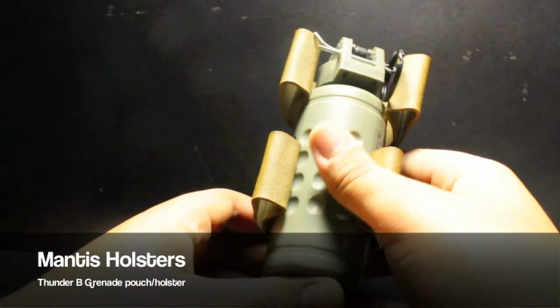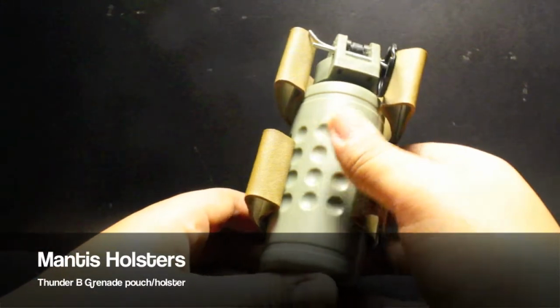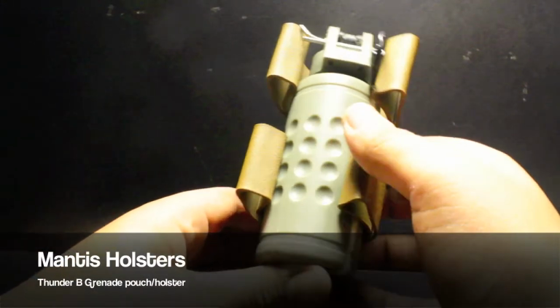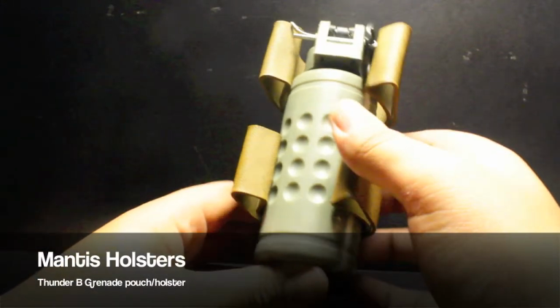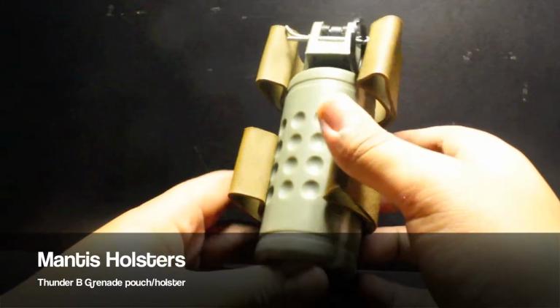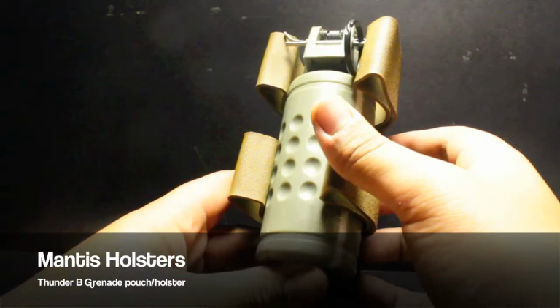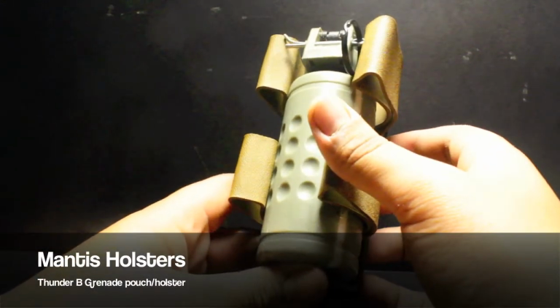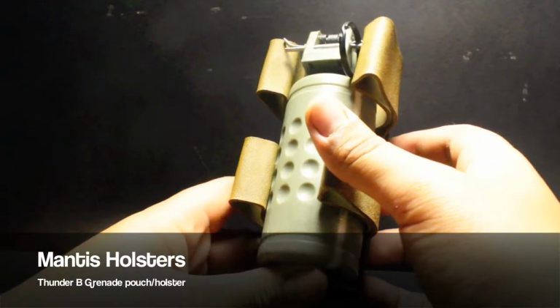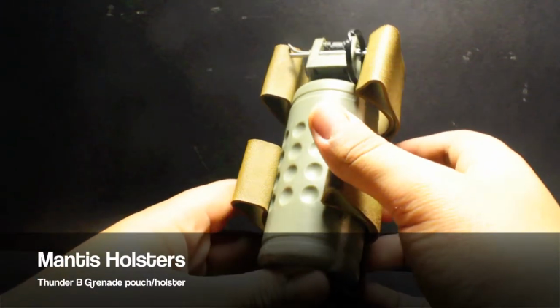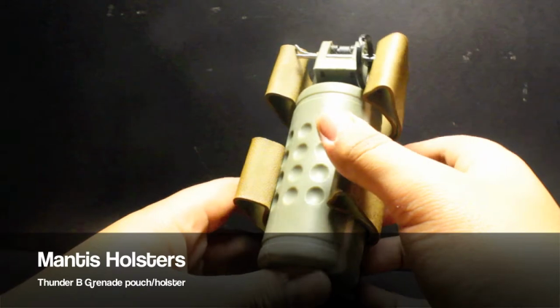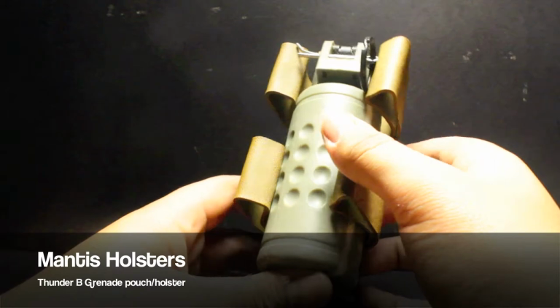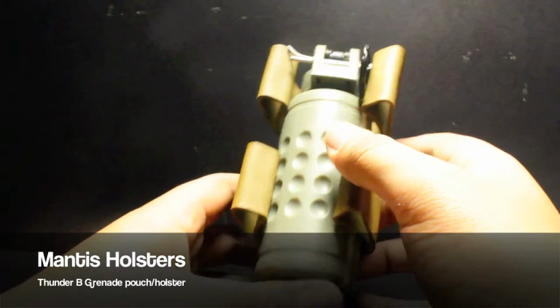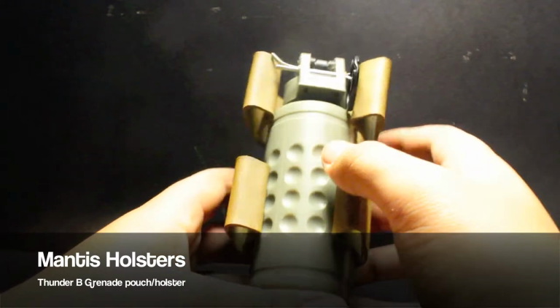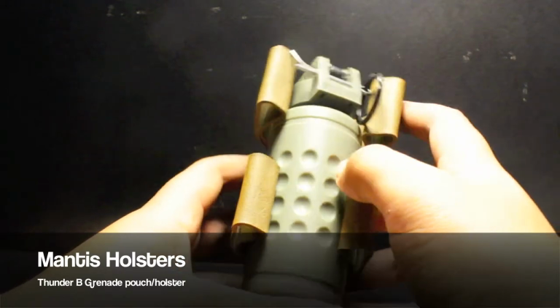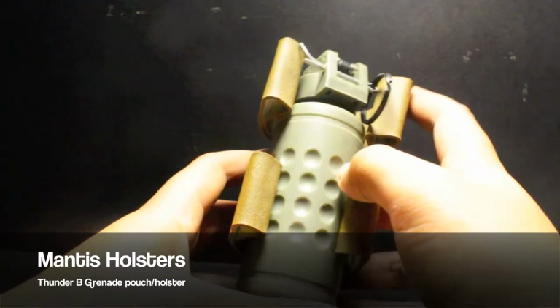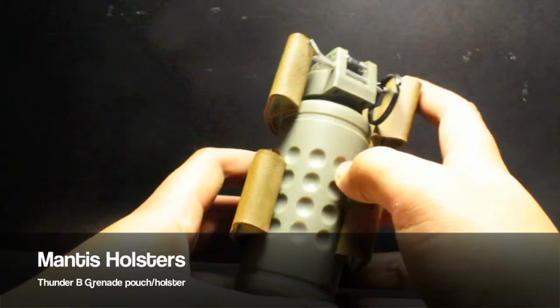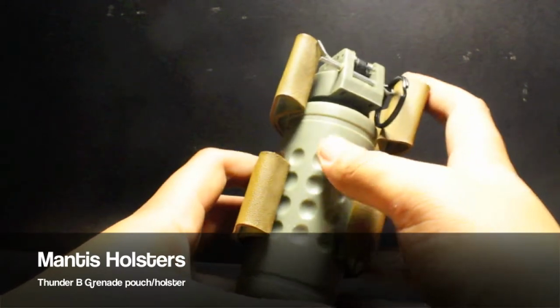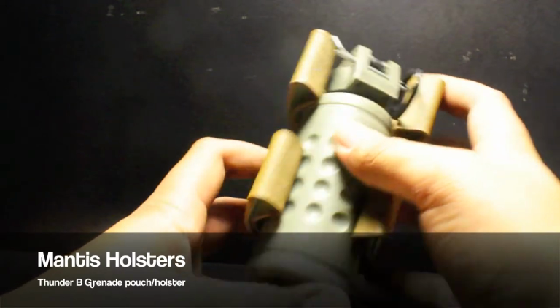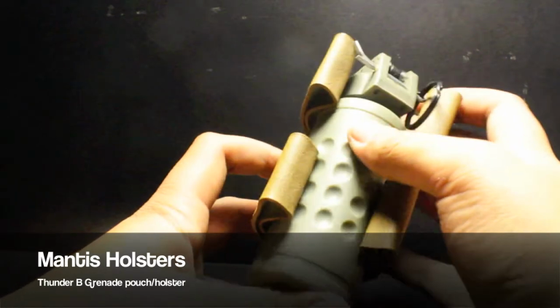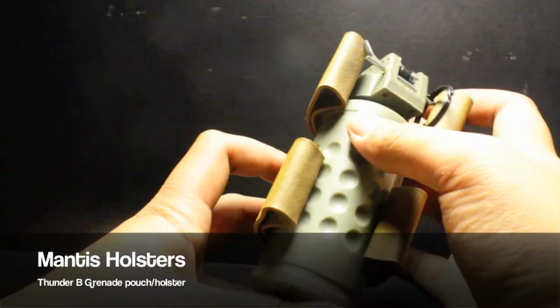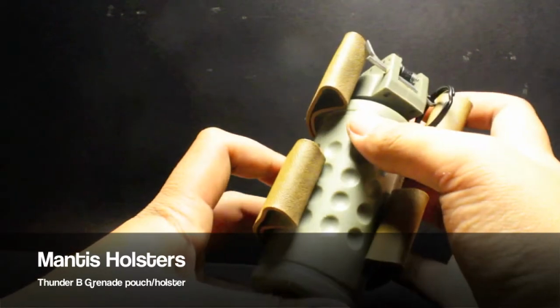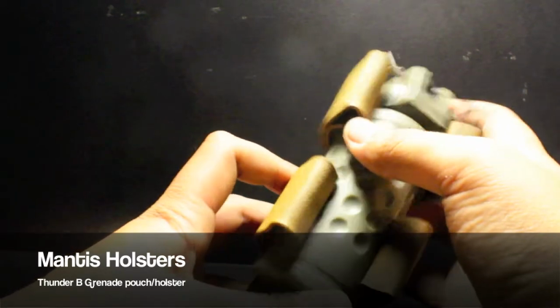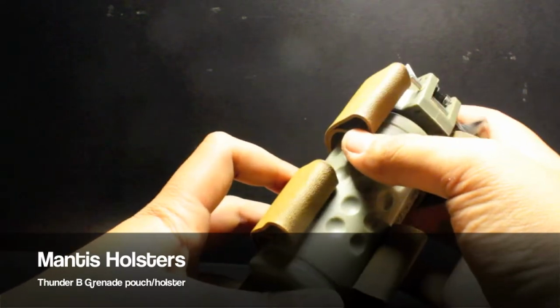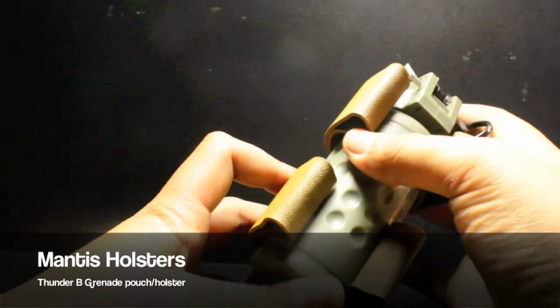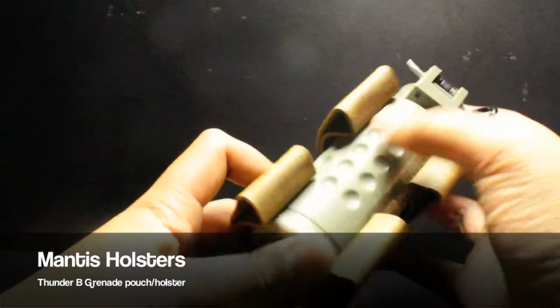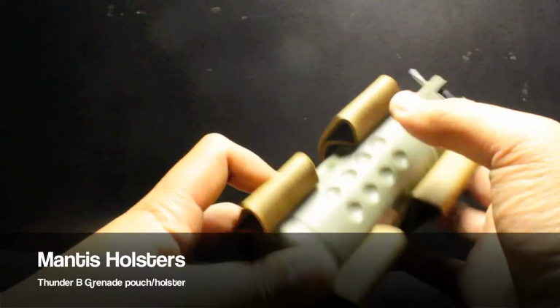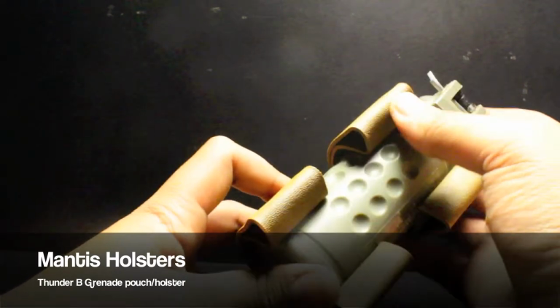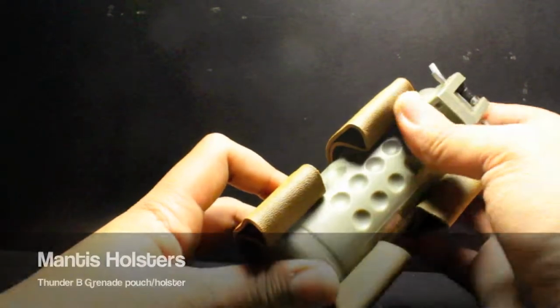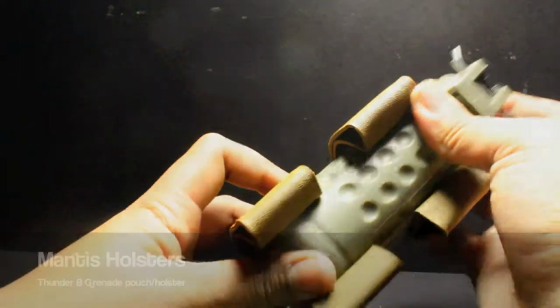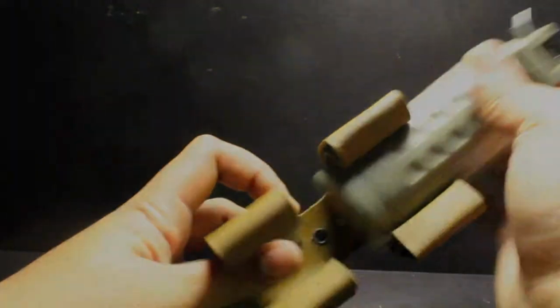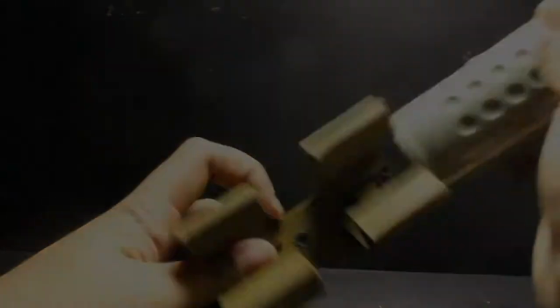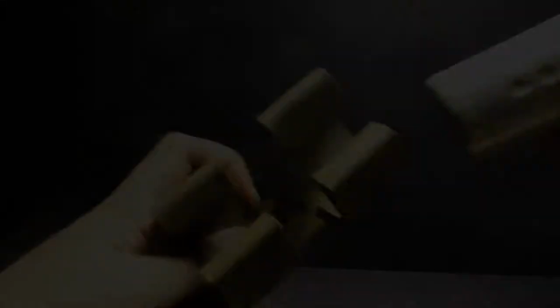Hey, this is MF2 bringing you a quick review of the Mantis Holsters Thunder Bee Grenade Pouch. Let's get right to it.